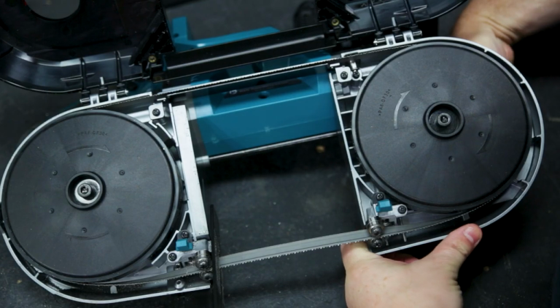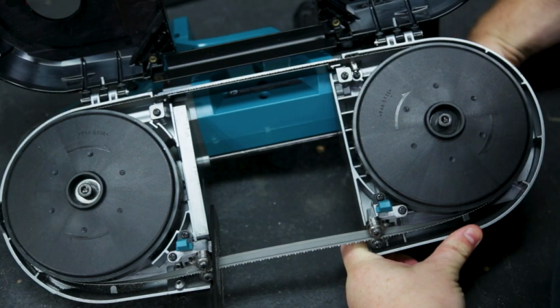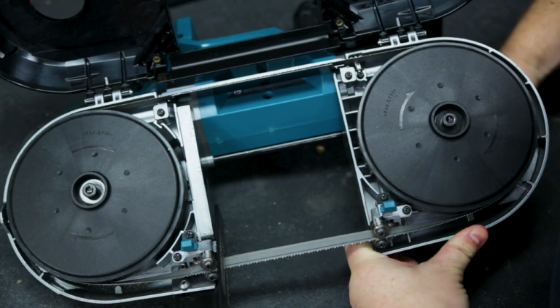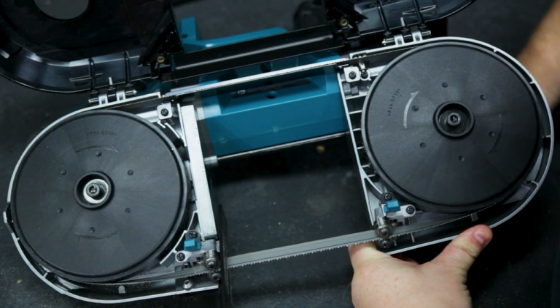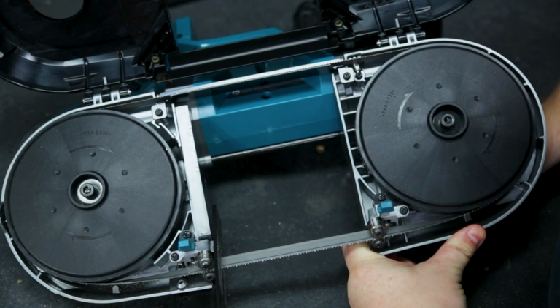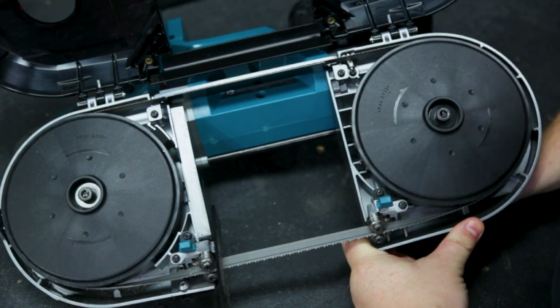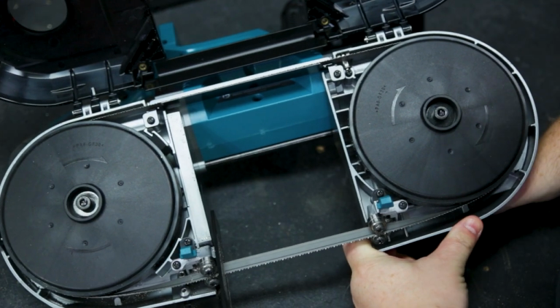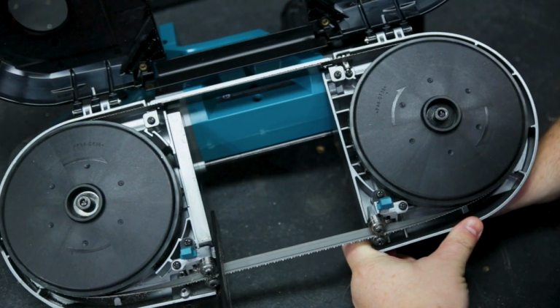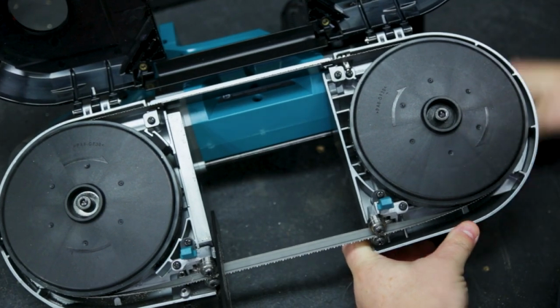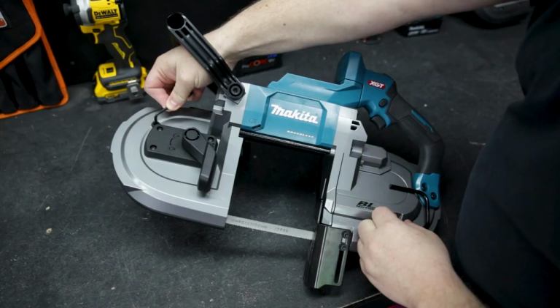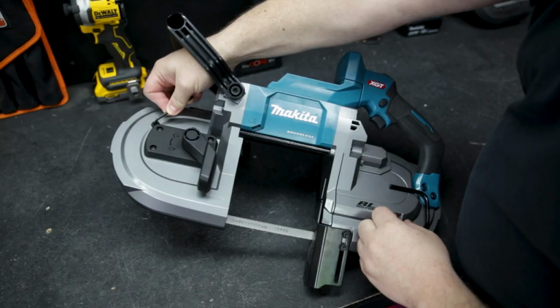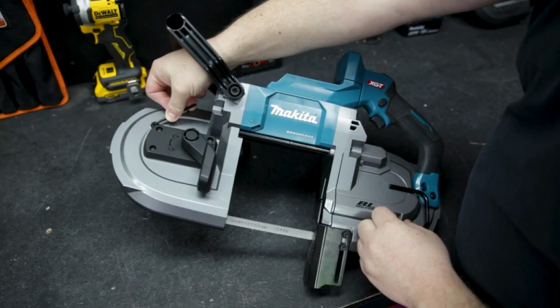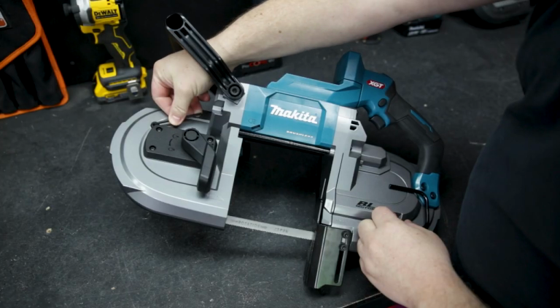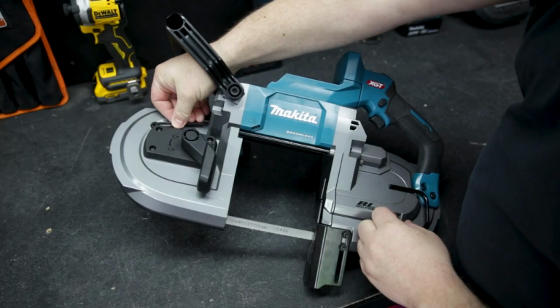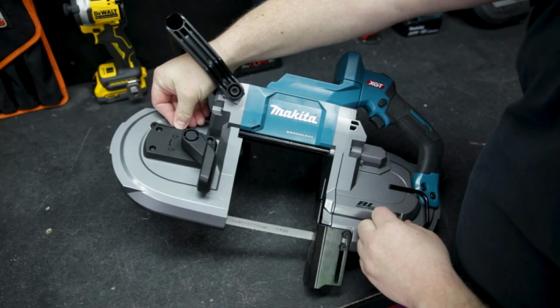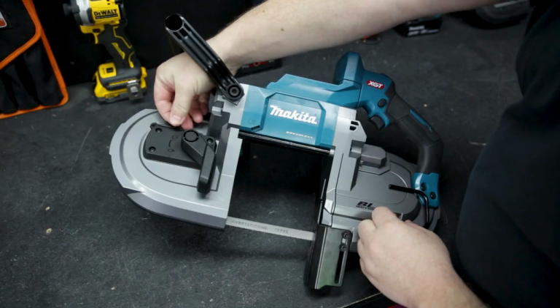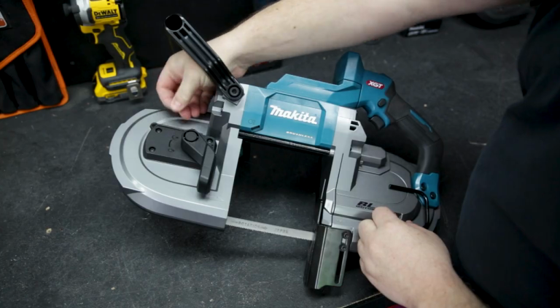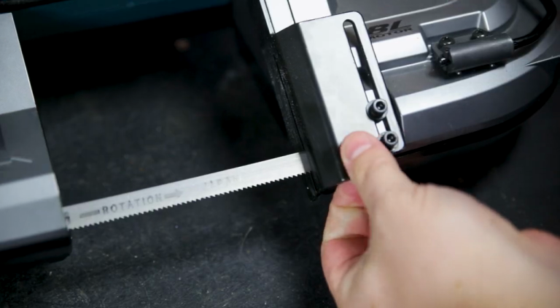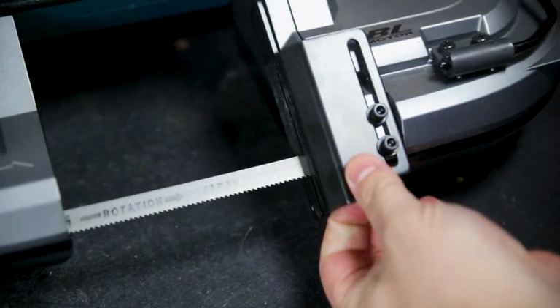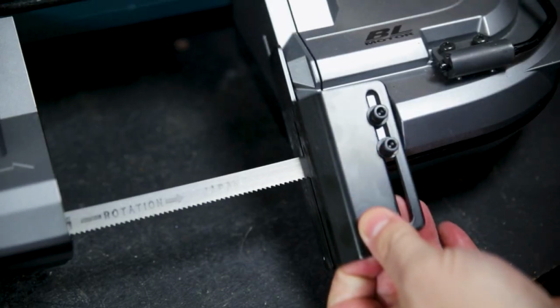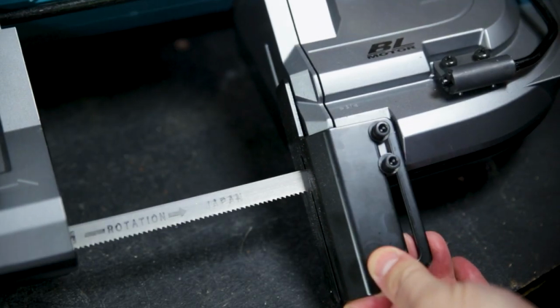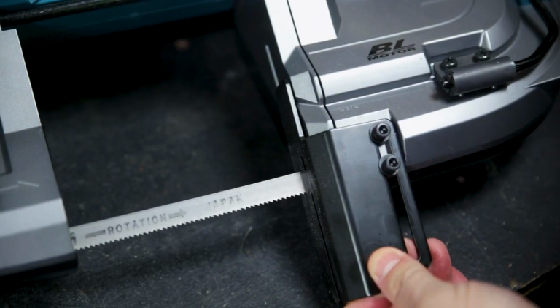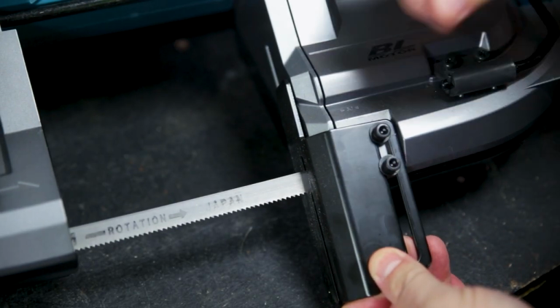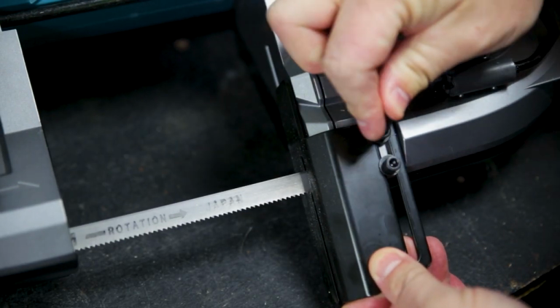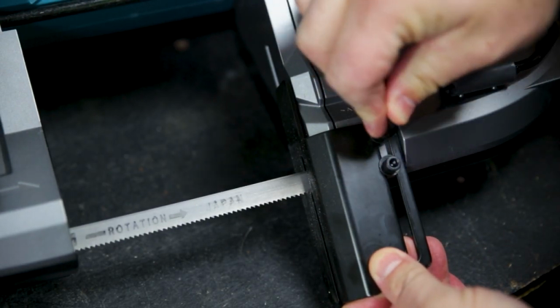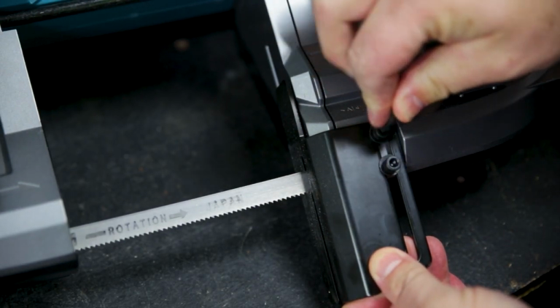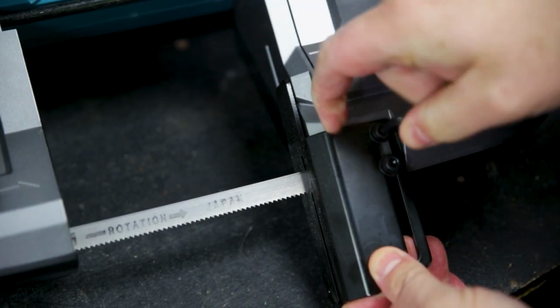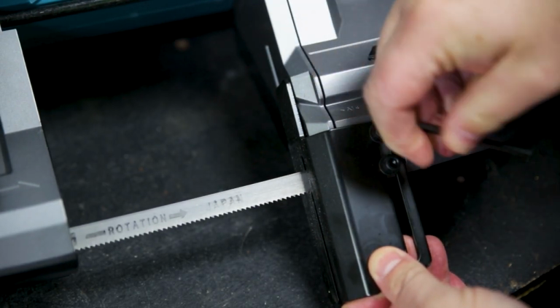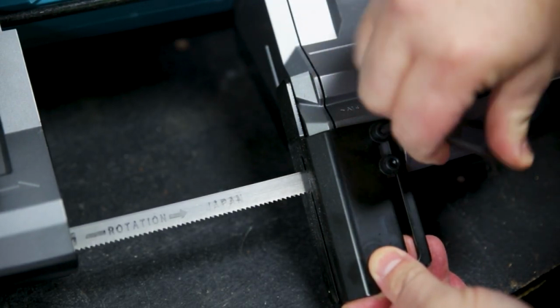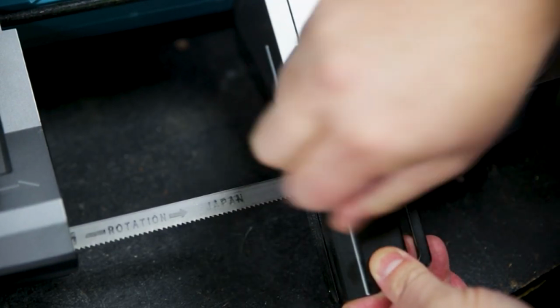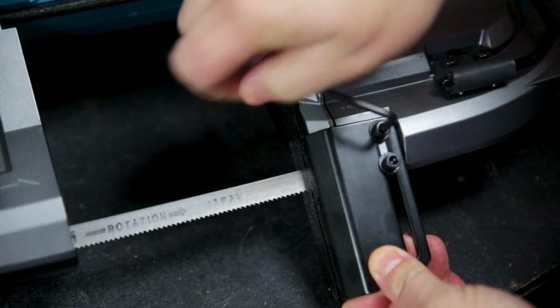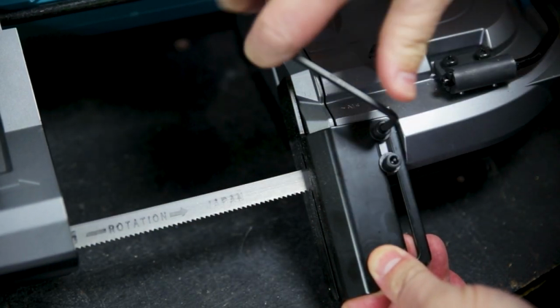The blade change is tool-less. The tool for adjusting the tension is stowed on board, and that's the same tool for adjusting the shoe height as well.